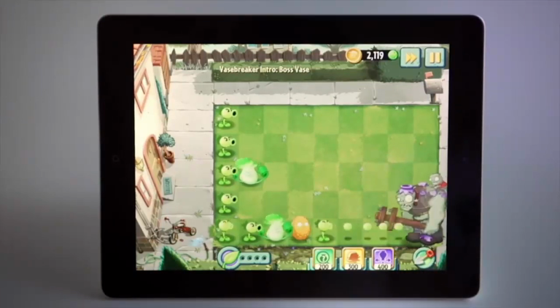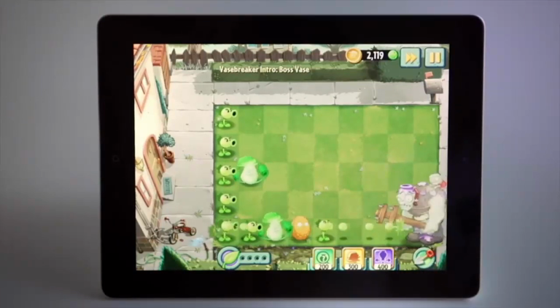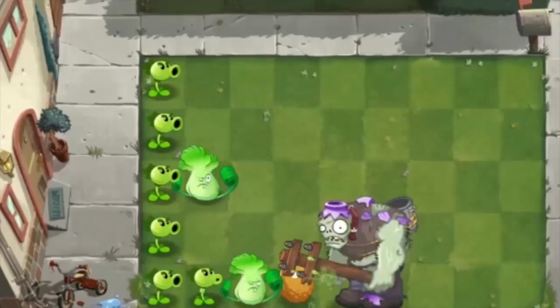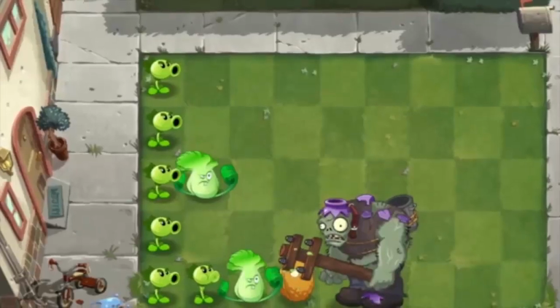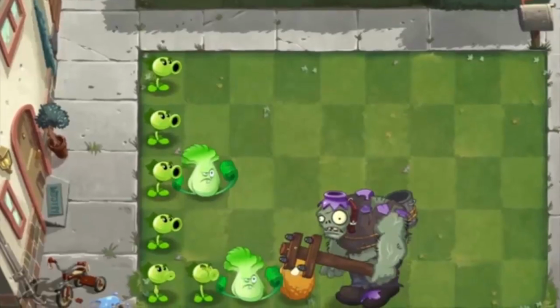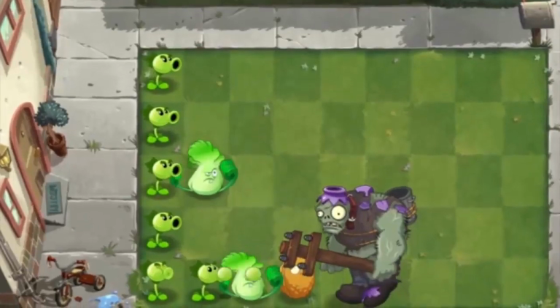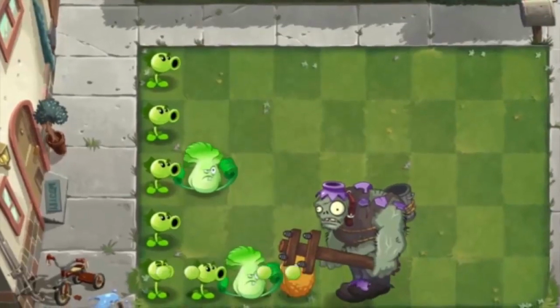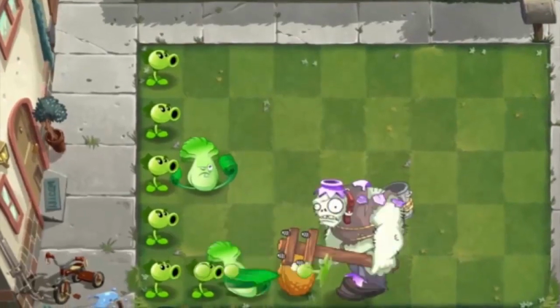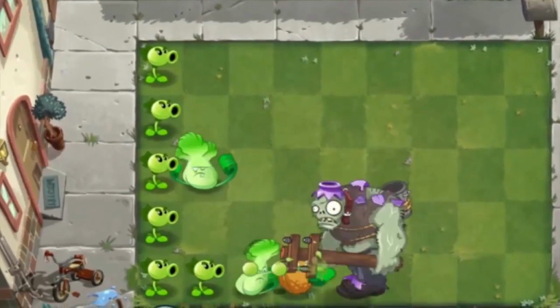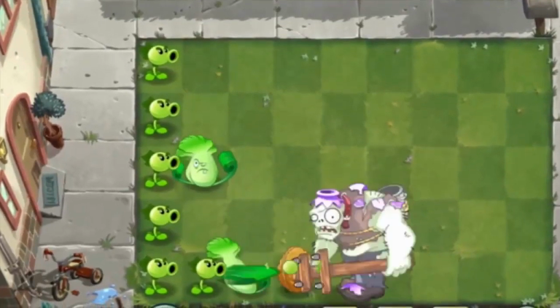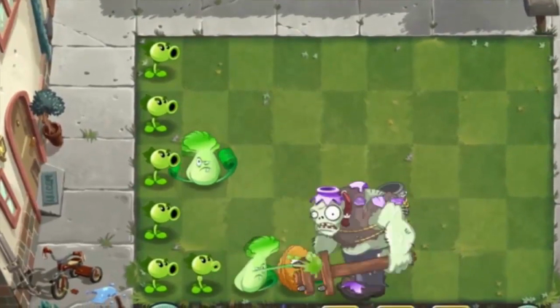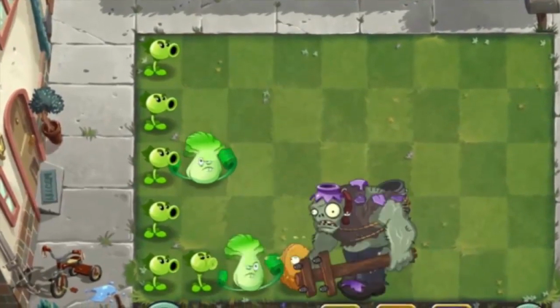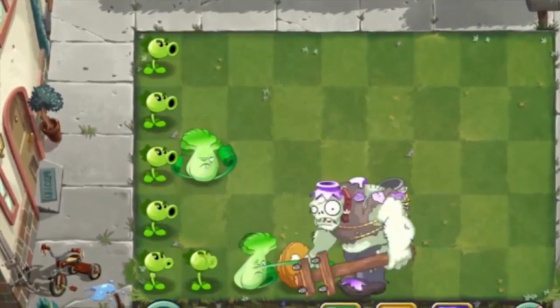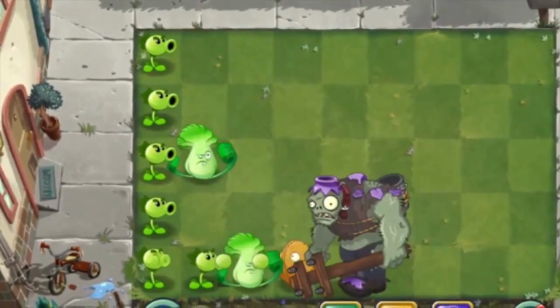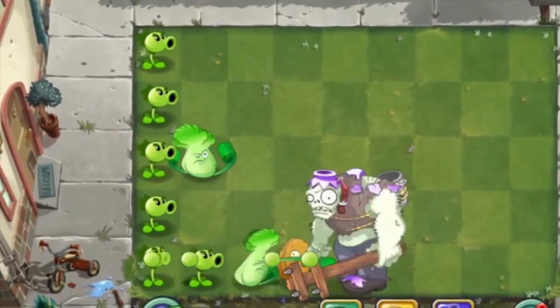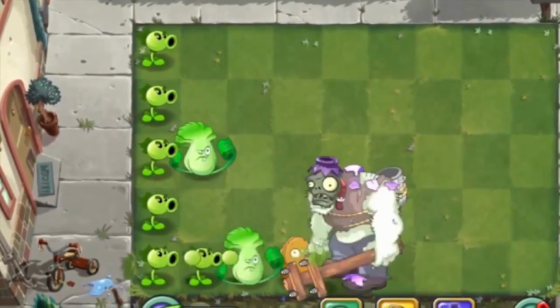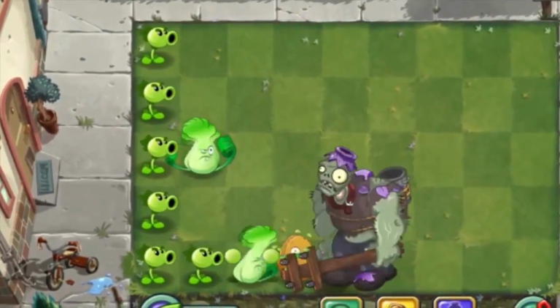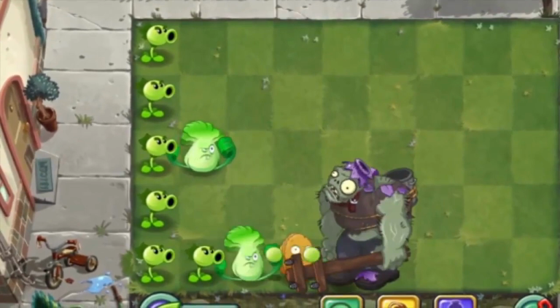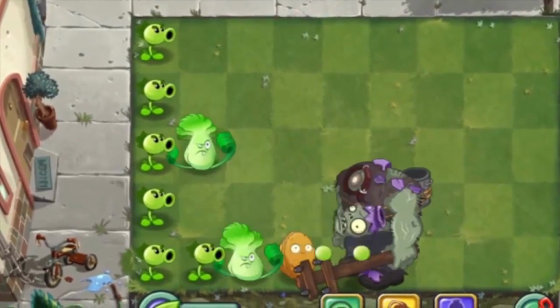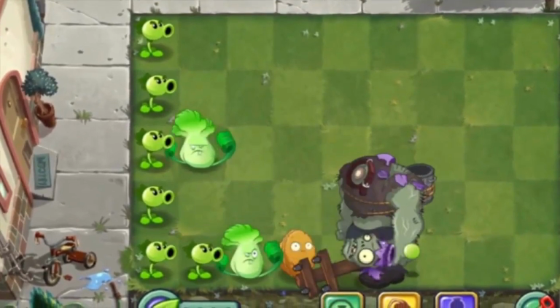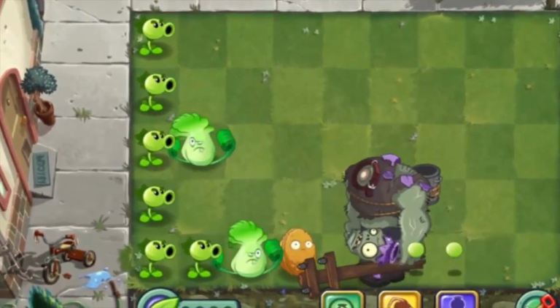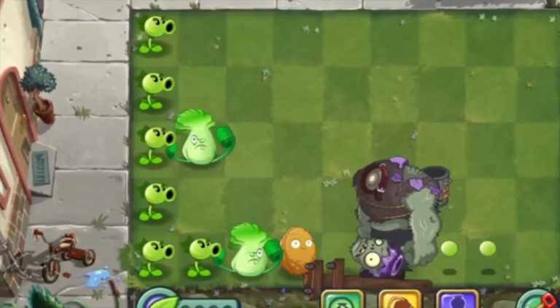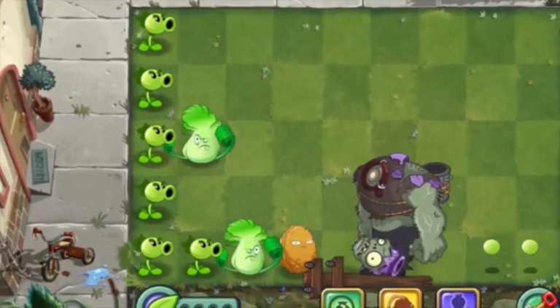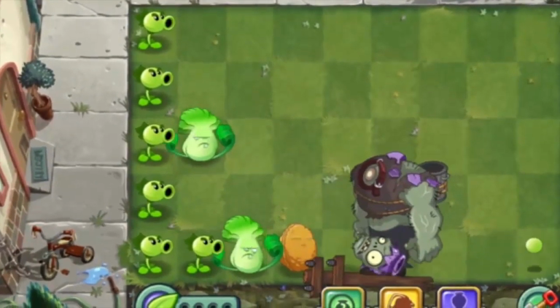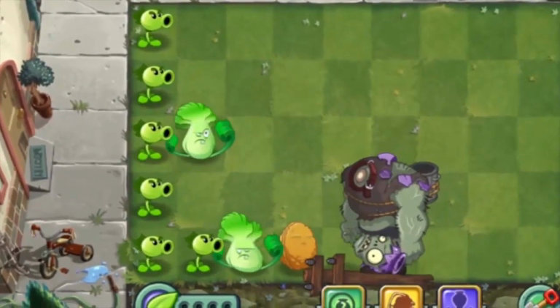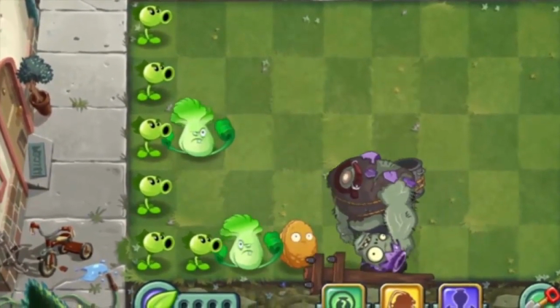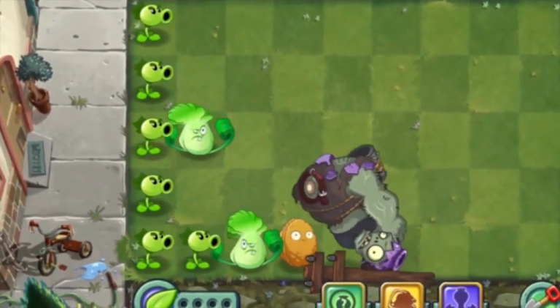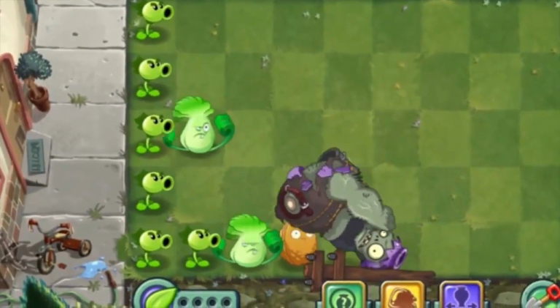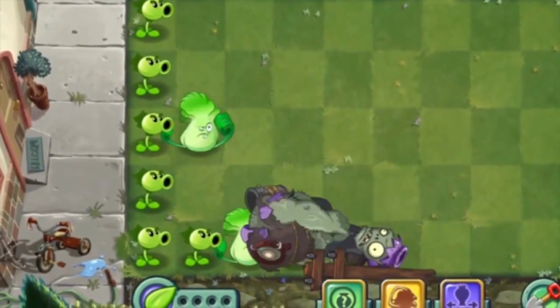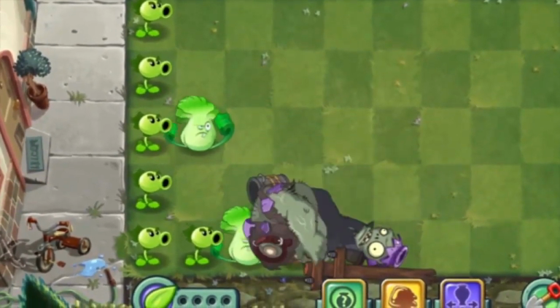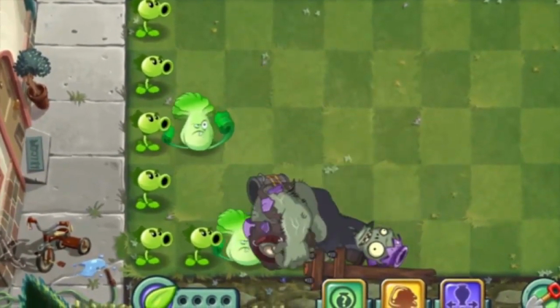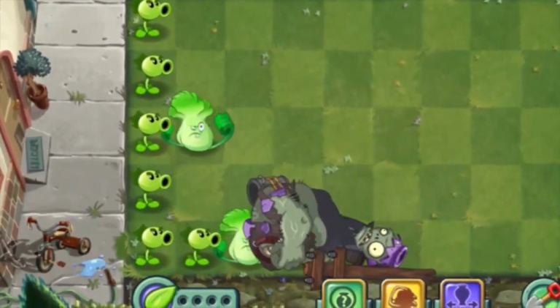You beat a level or wave of Vase Breaker by breaking all the vases and defeating all of the zombies.